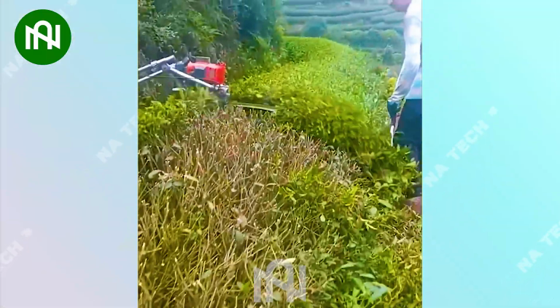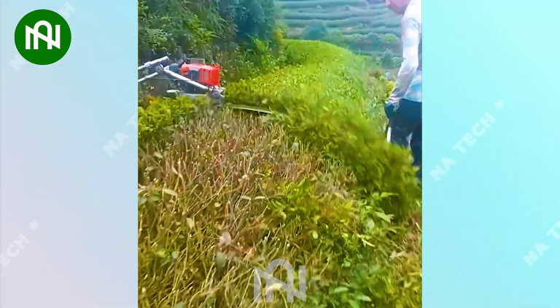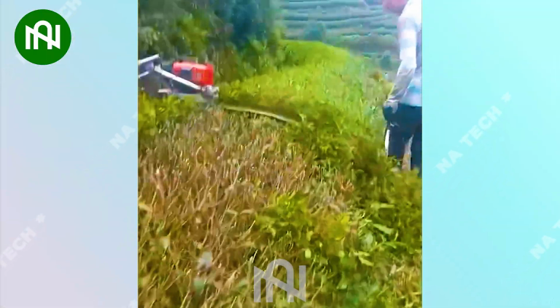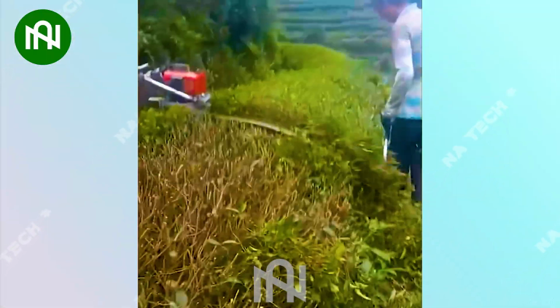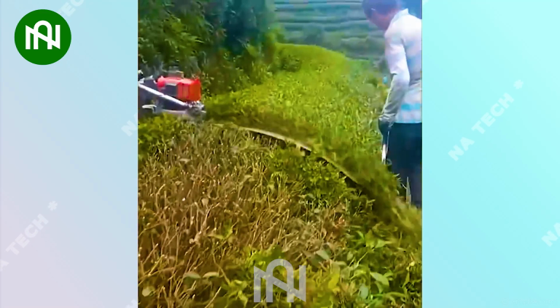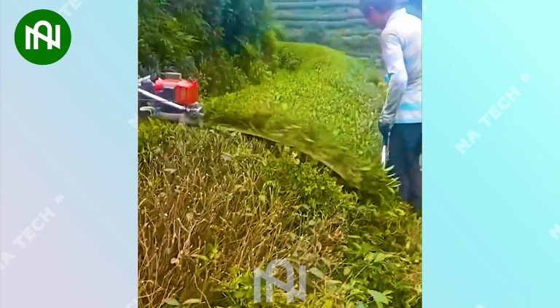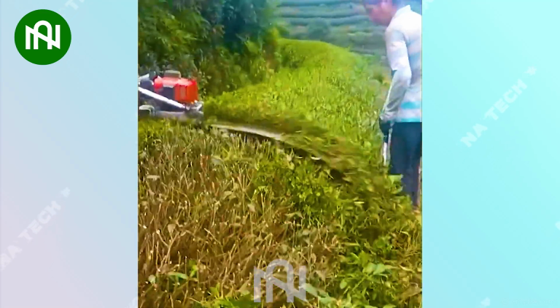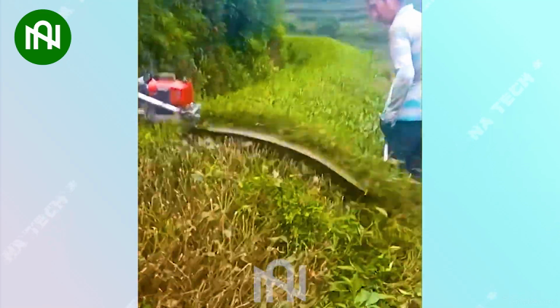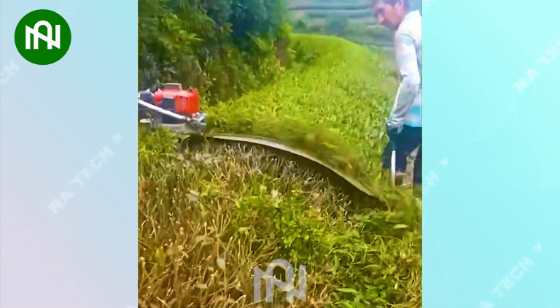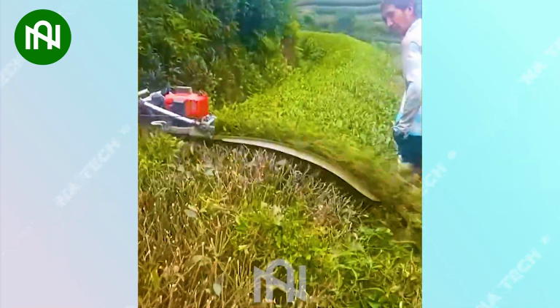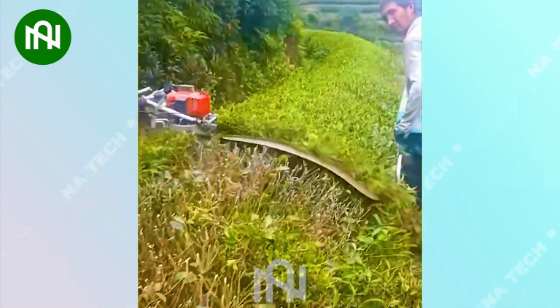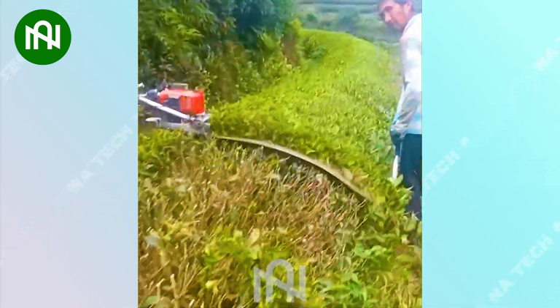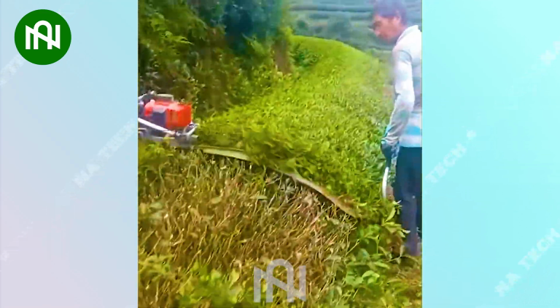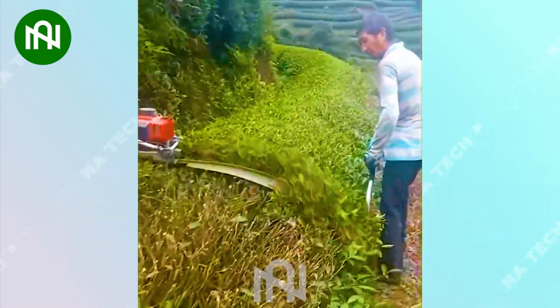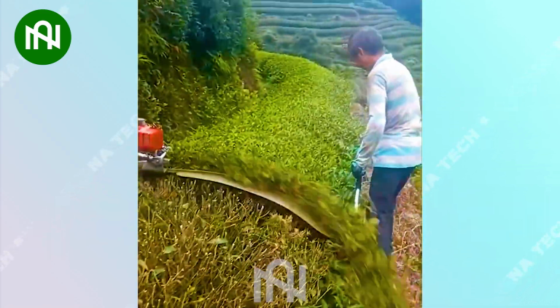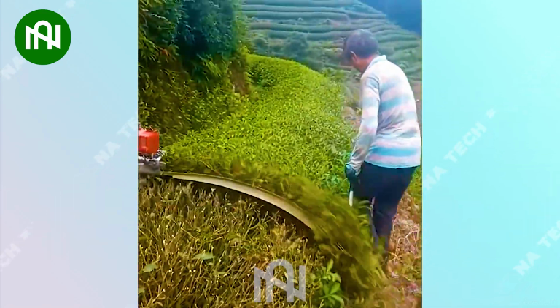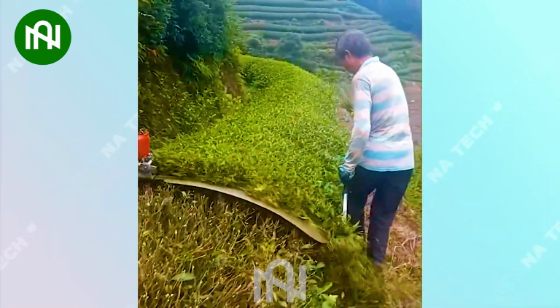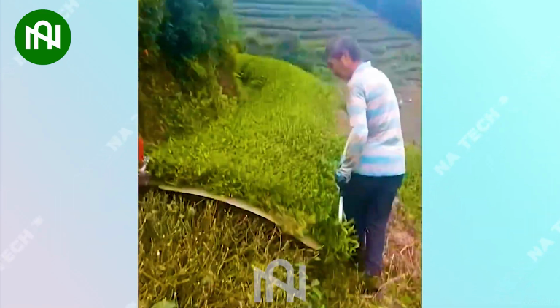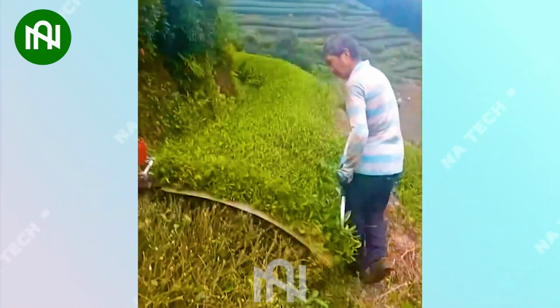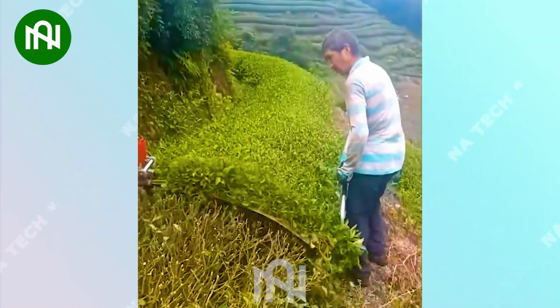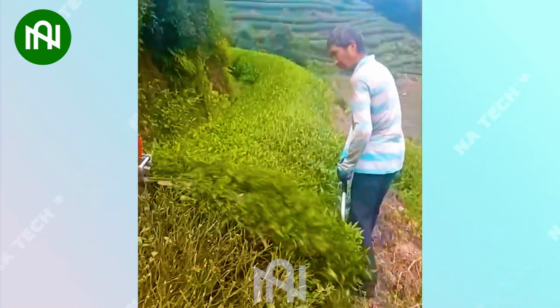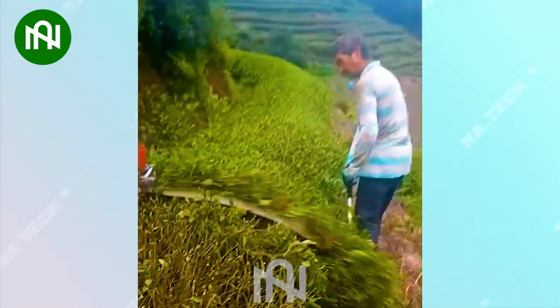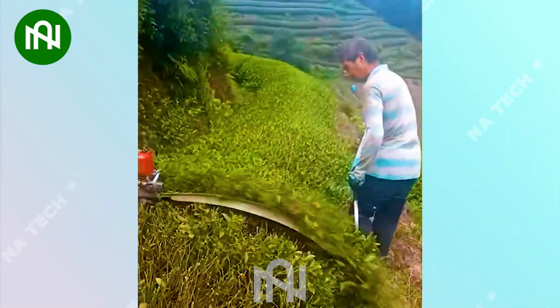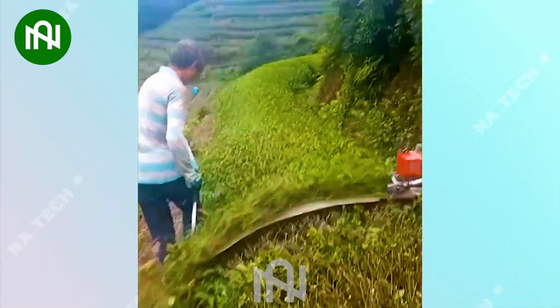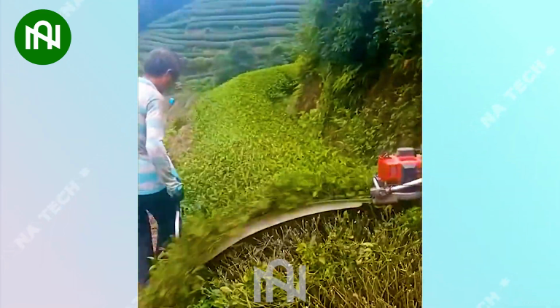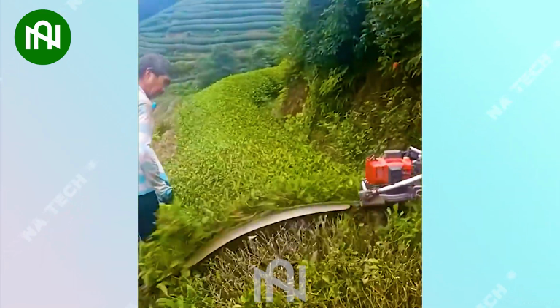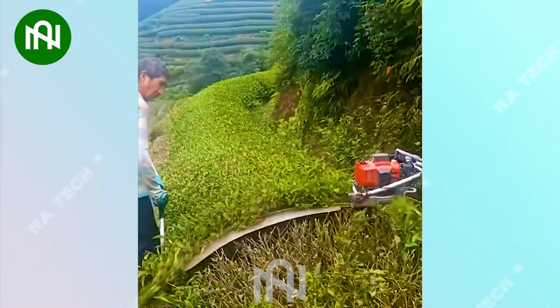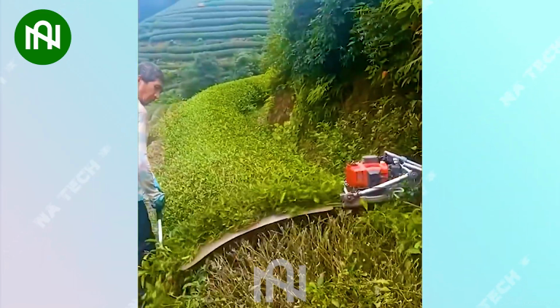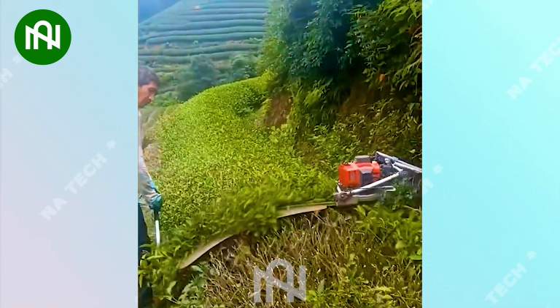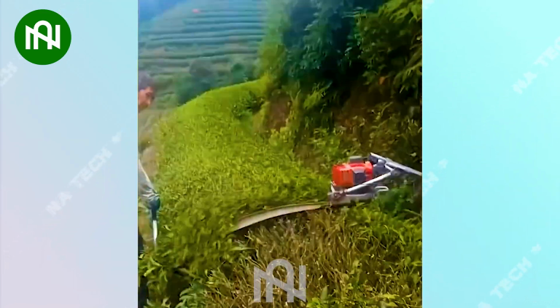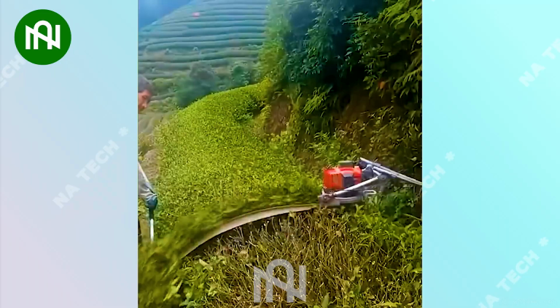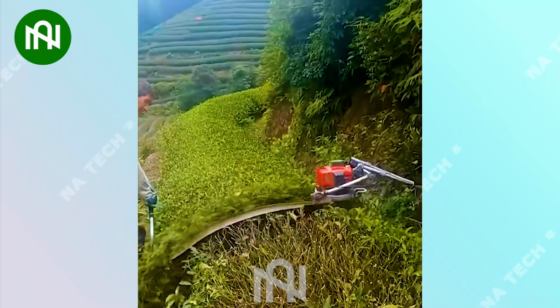I think people will forget how to harvest tea because of the ease of use of this machine.